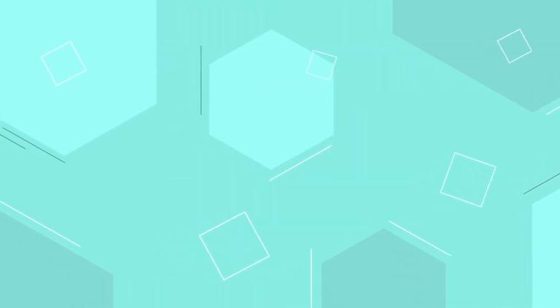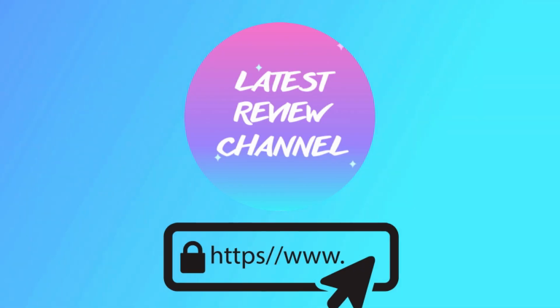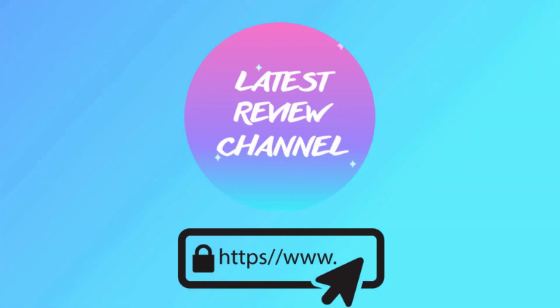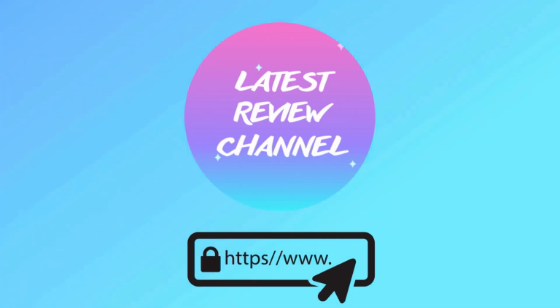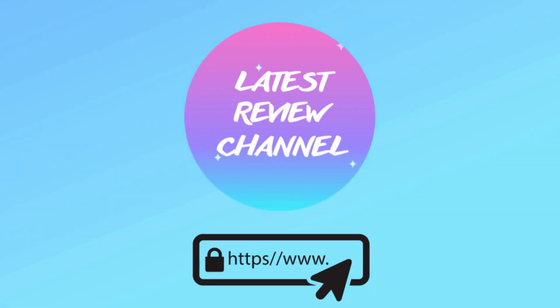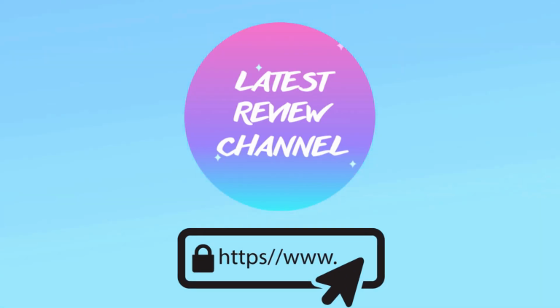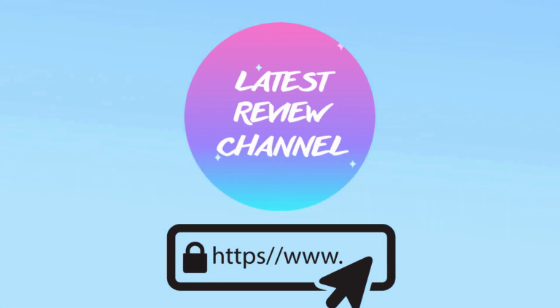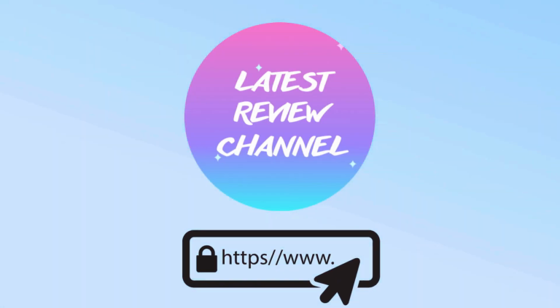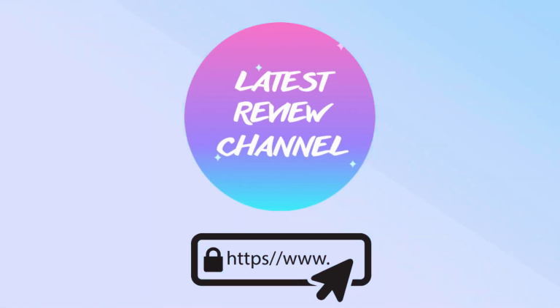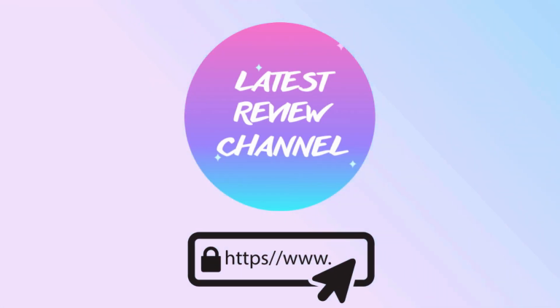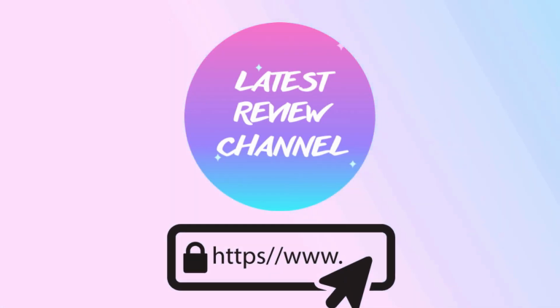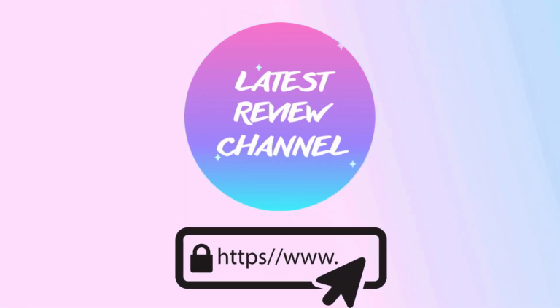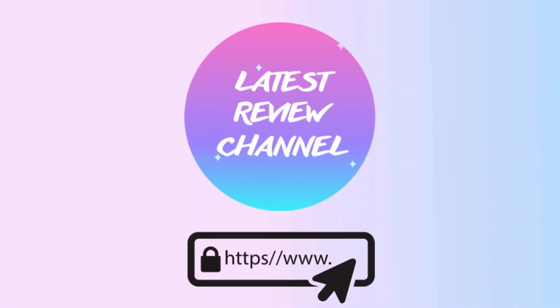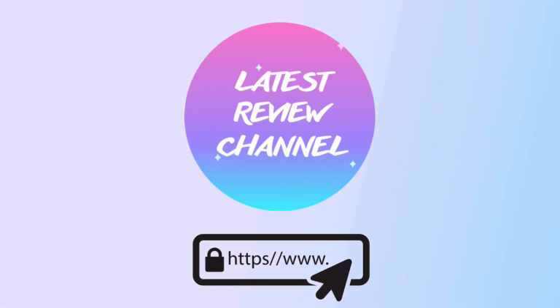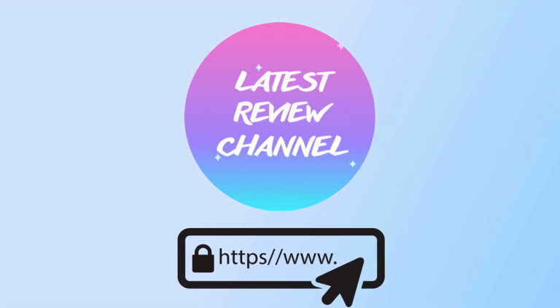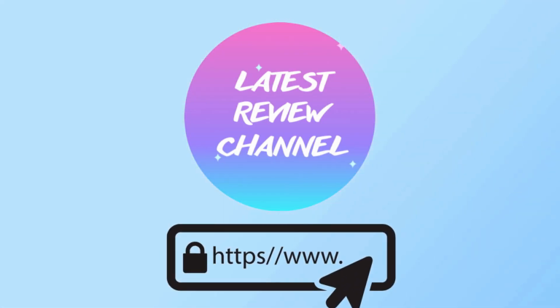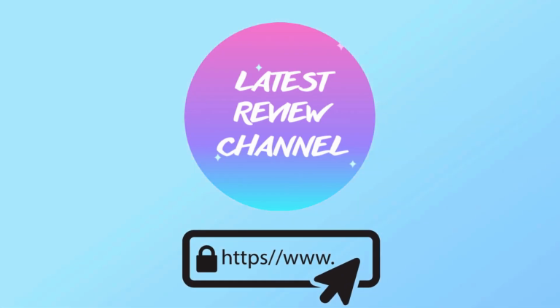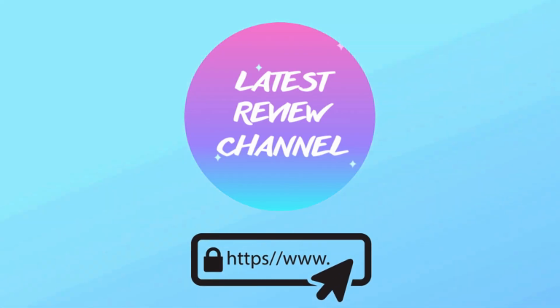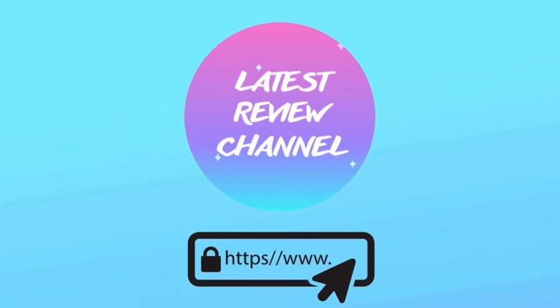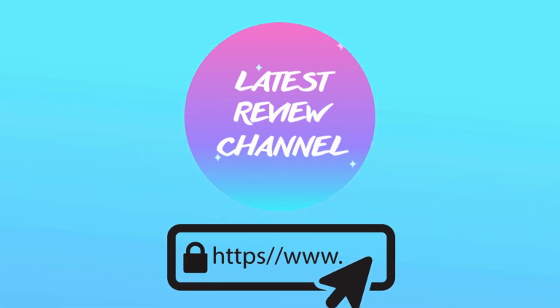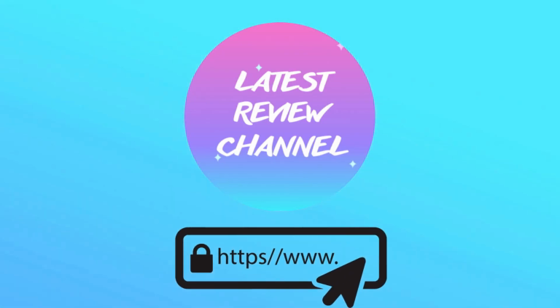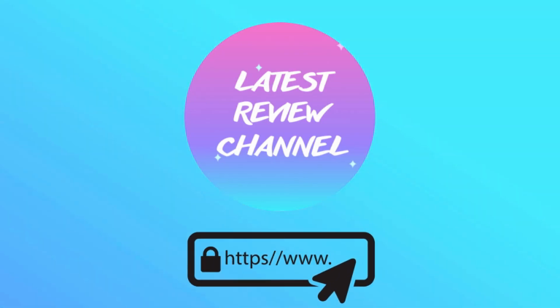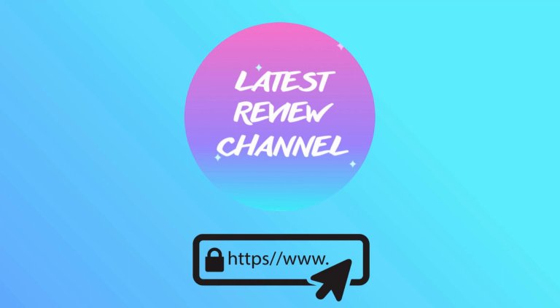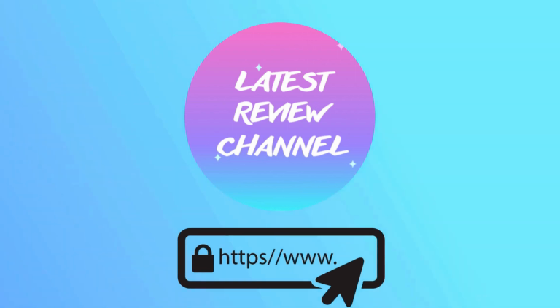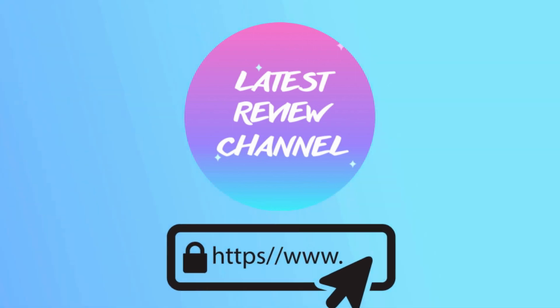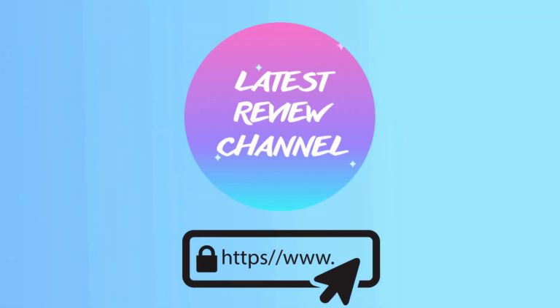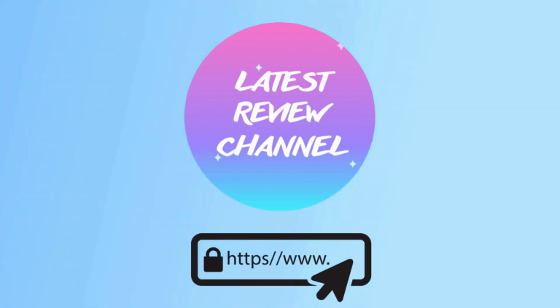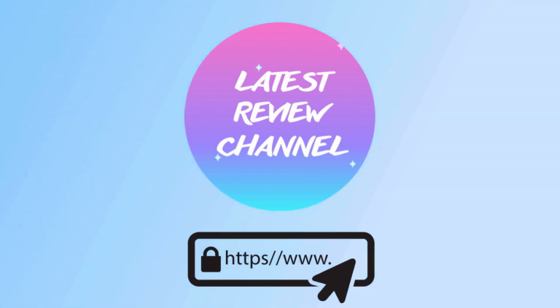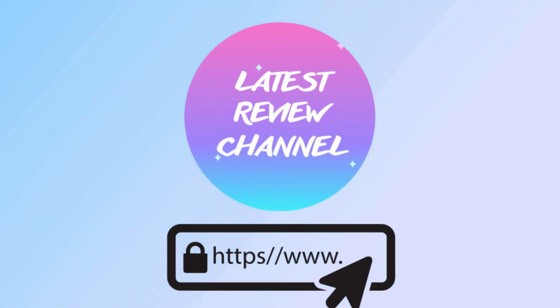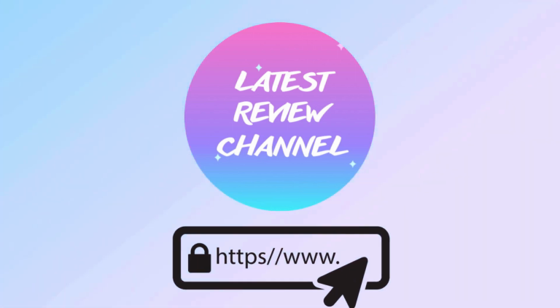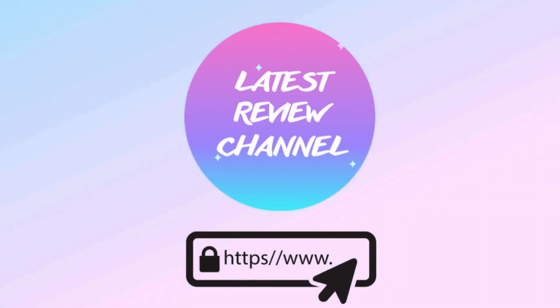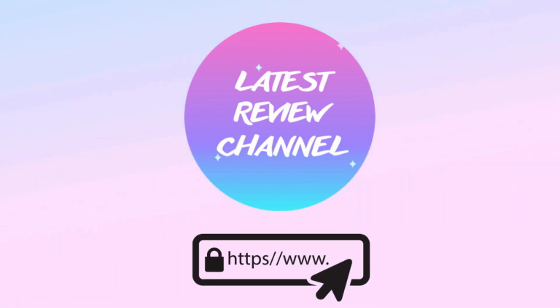Above are the top best products. Links to these products are available below in the video description.